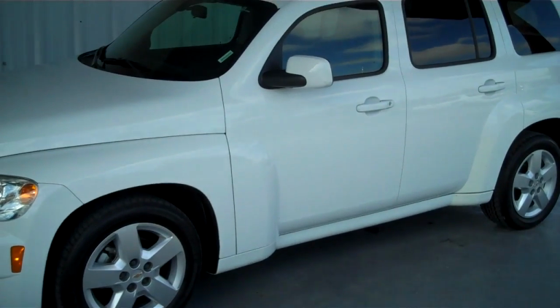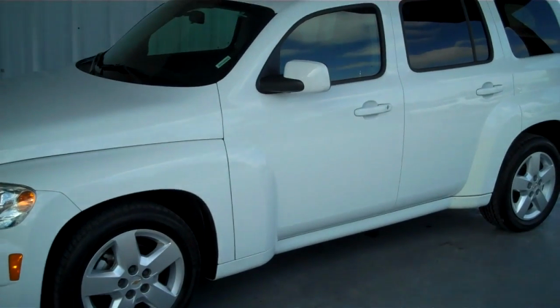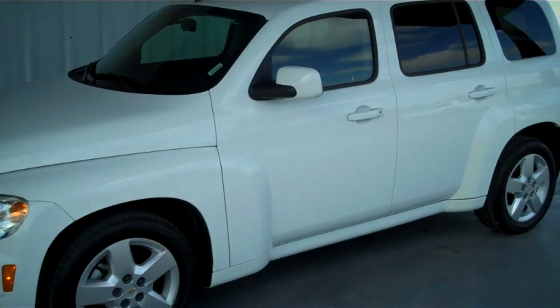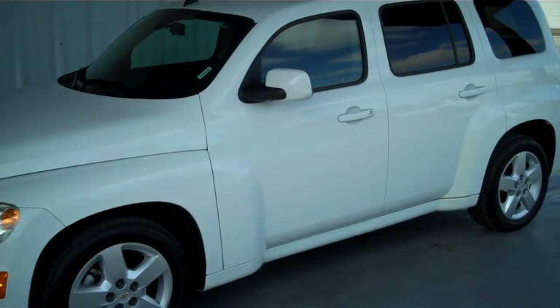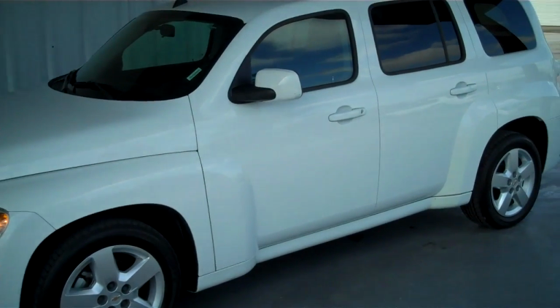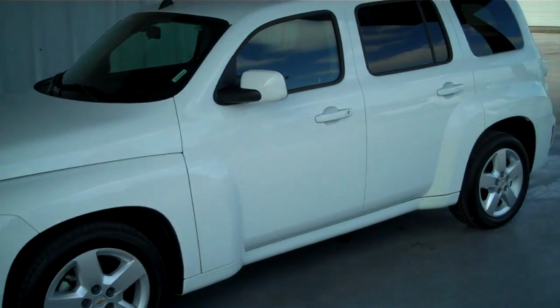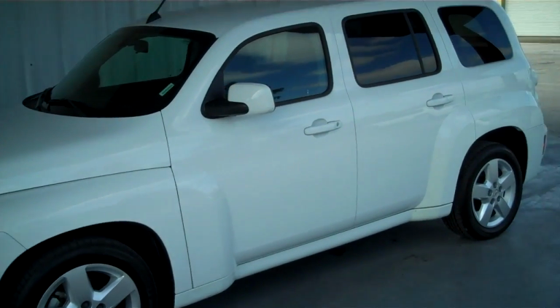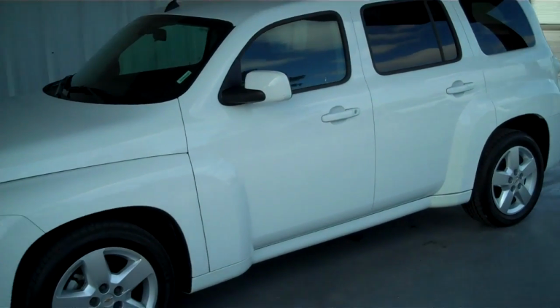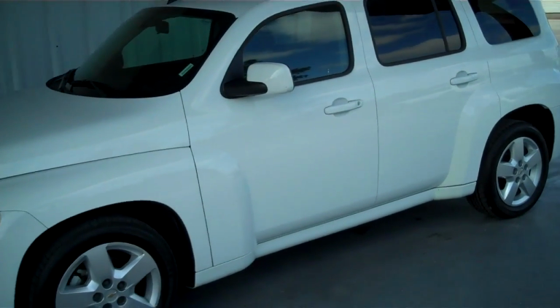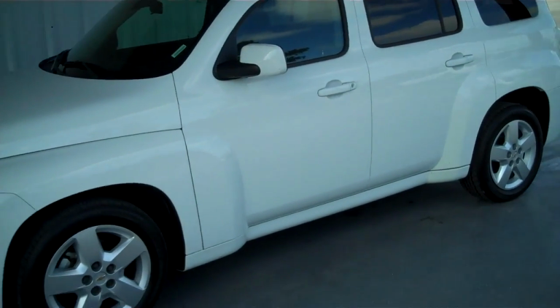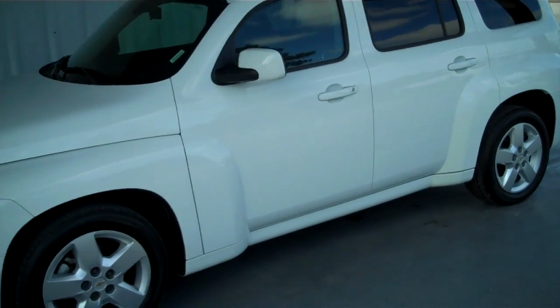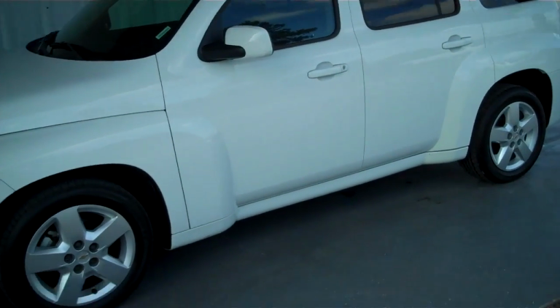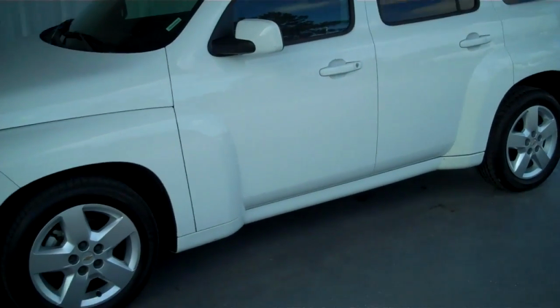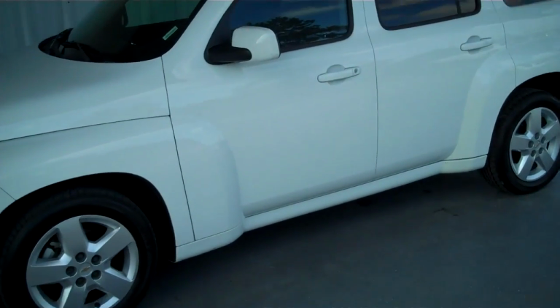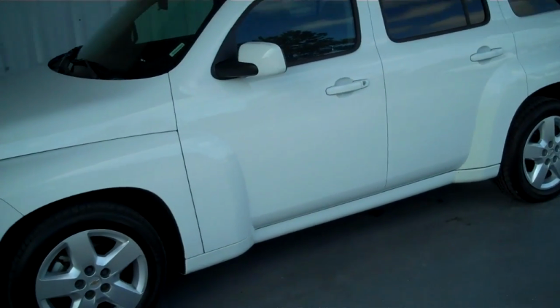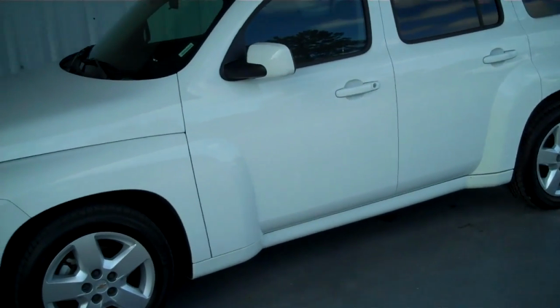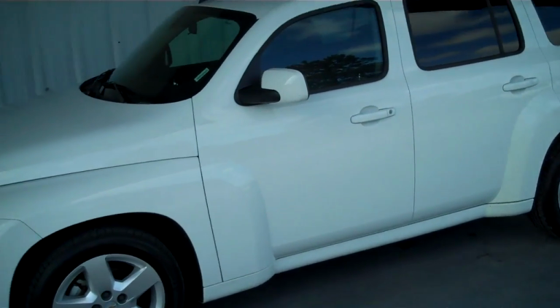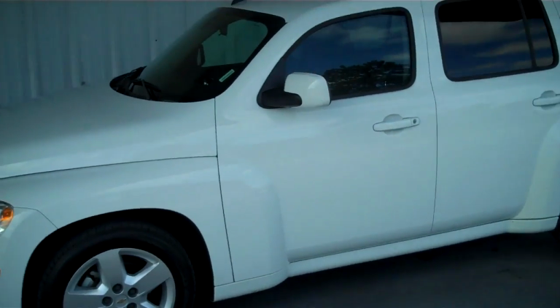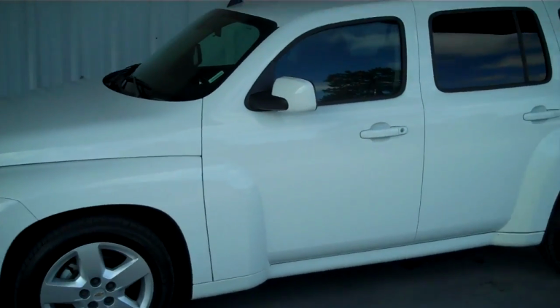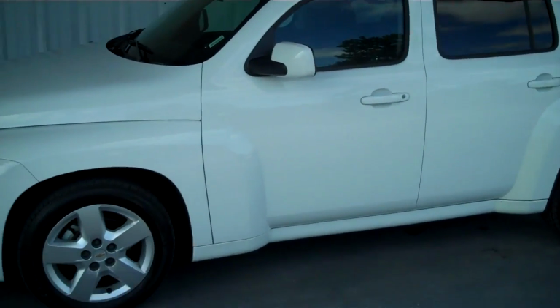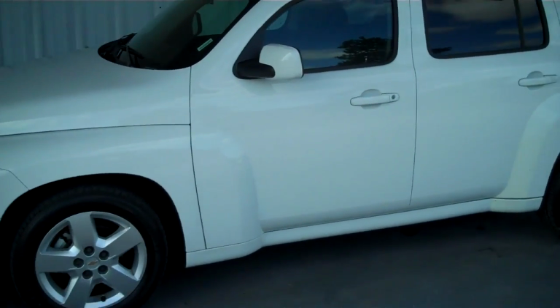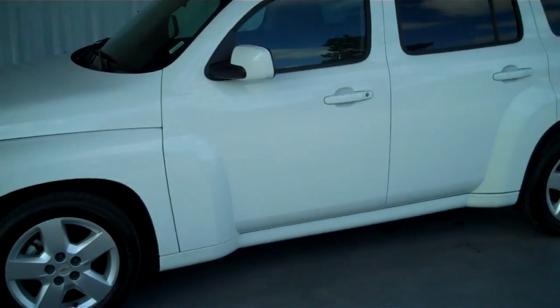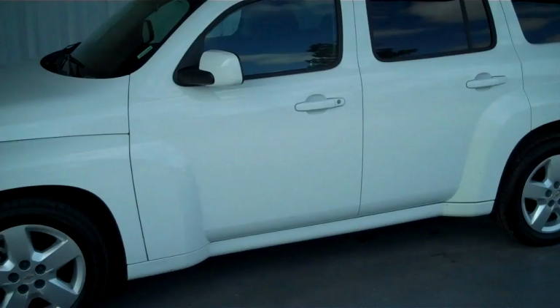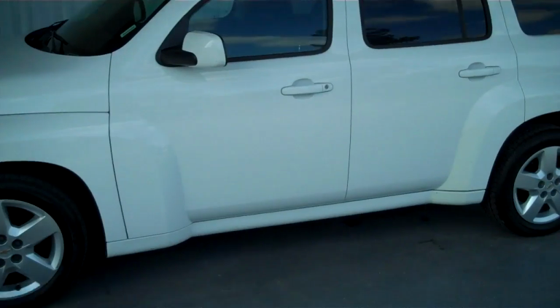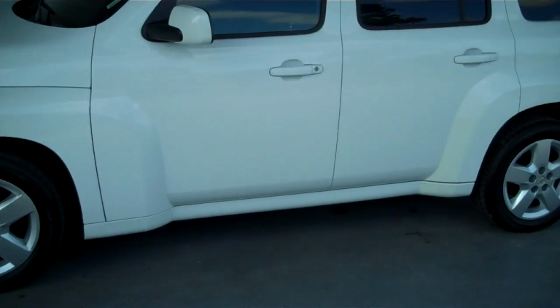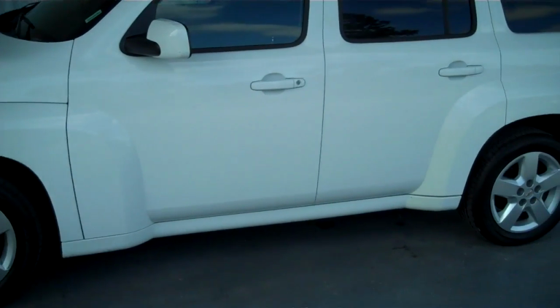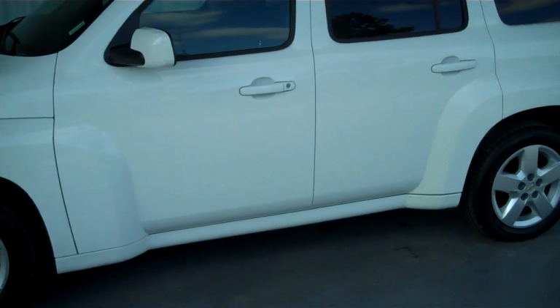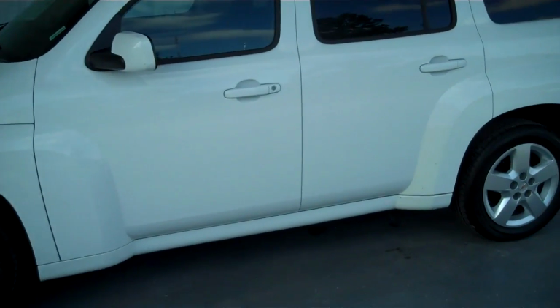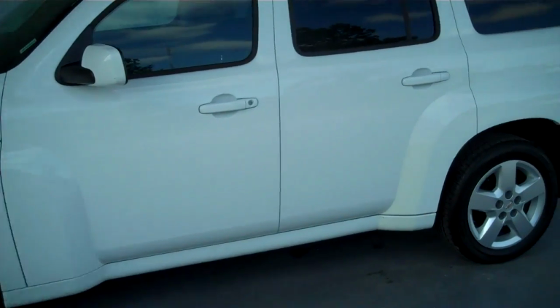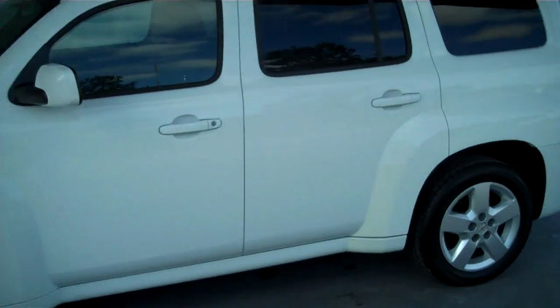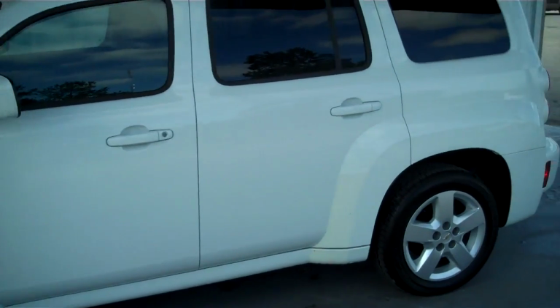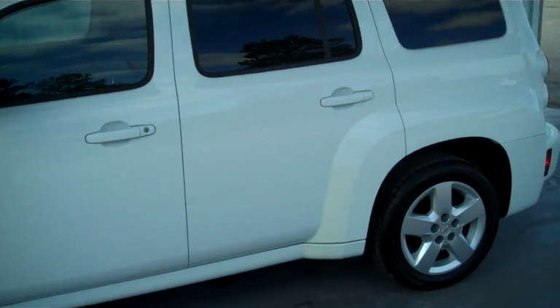Hi everyone, this is Matt with Roundtree Moor in Lake City, Florida, and today I'll be showing you a 2010 Chevy HHR.